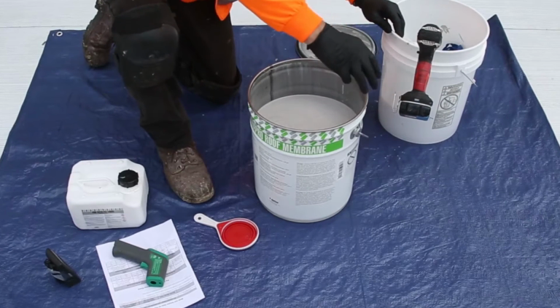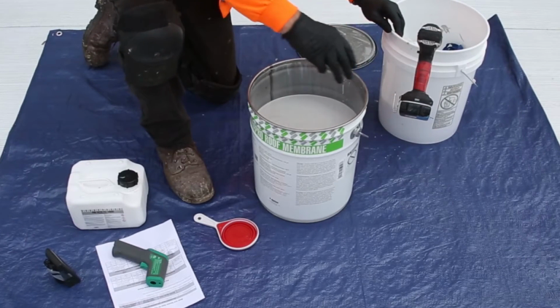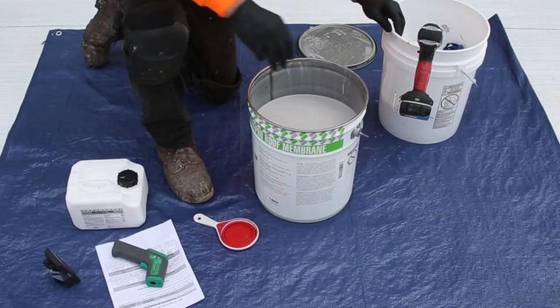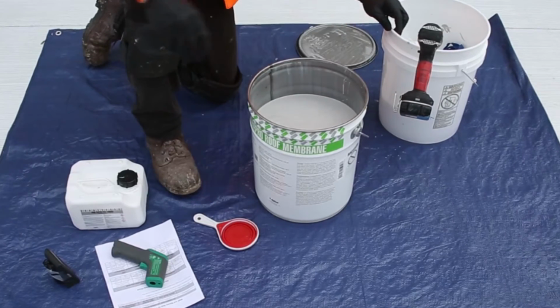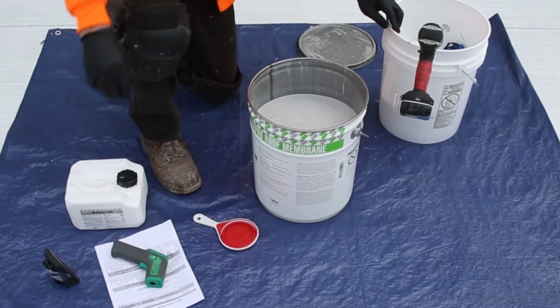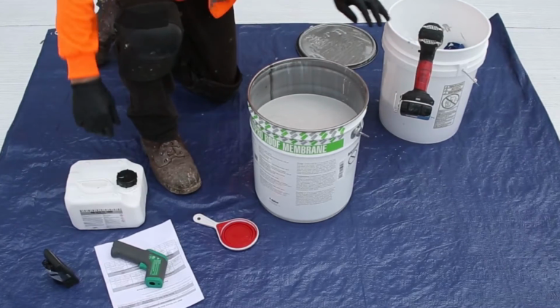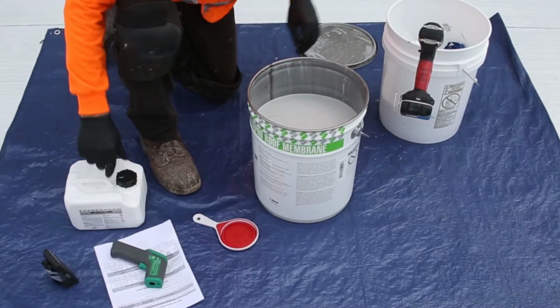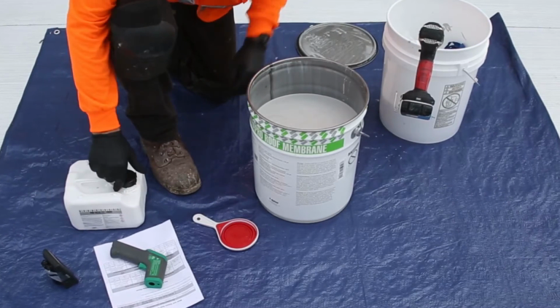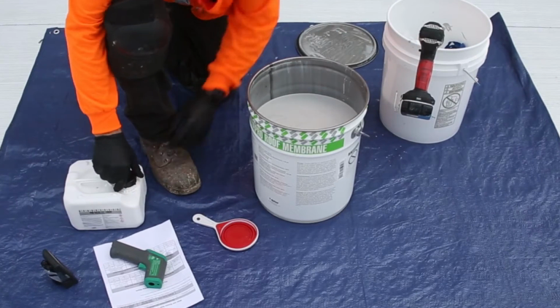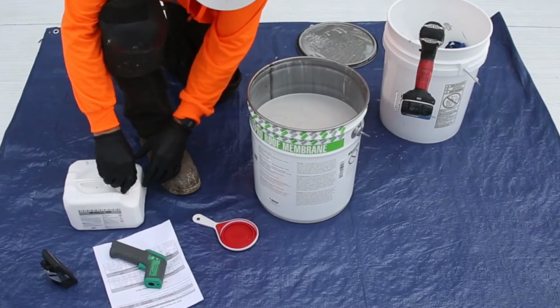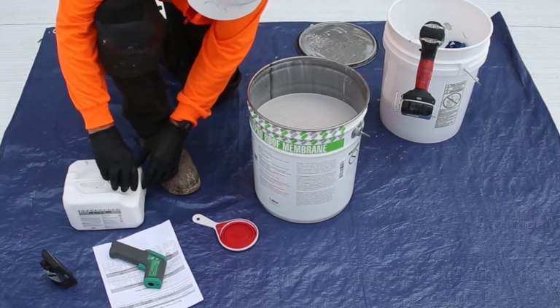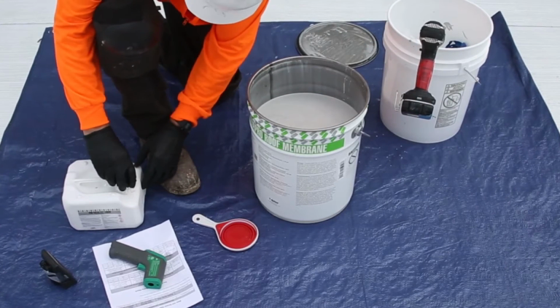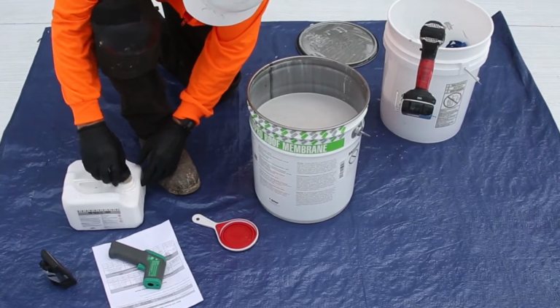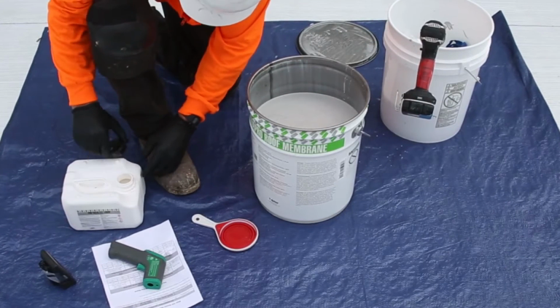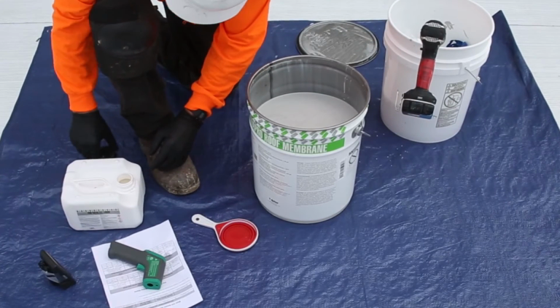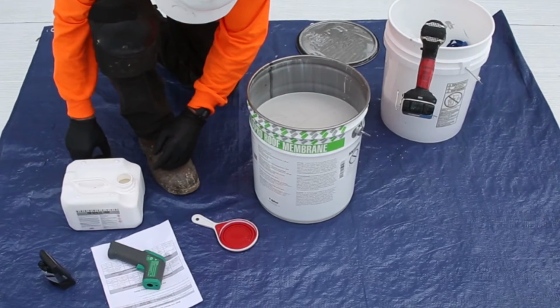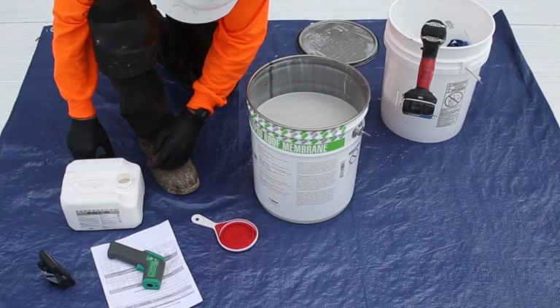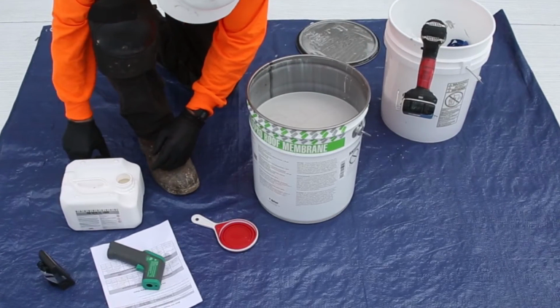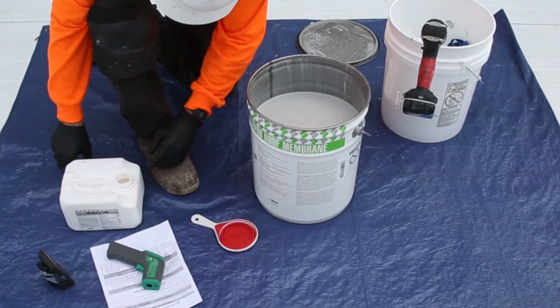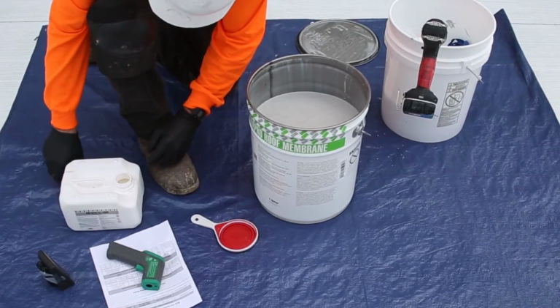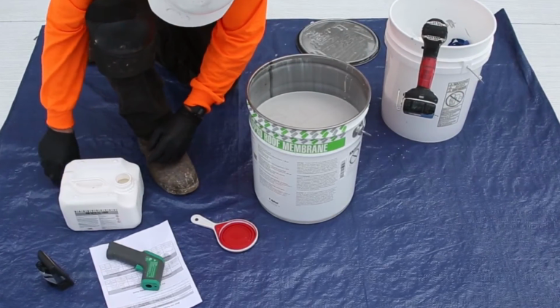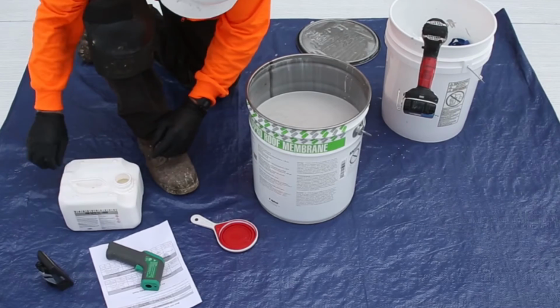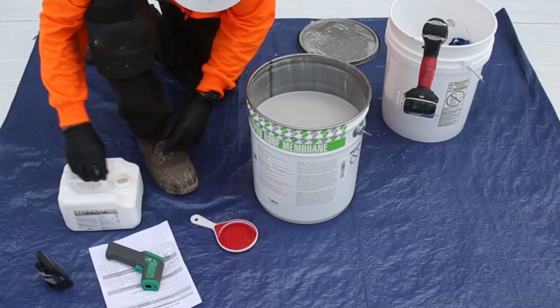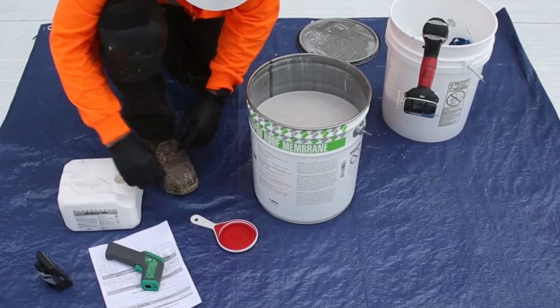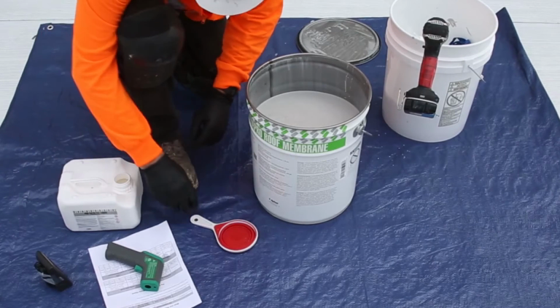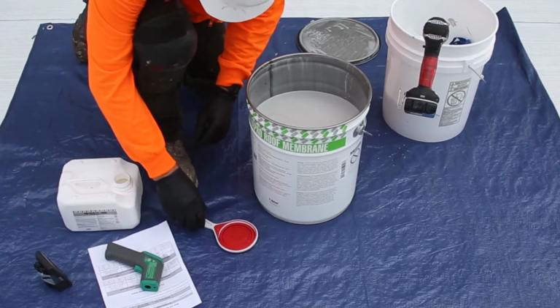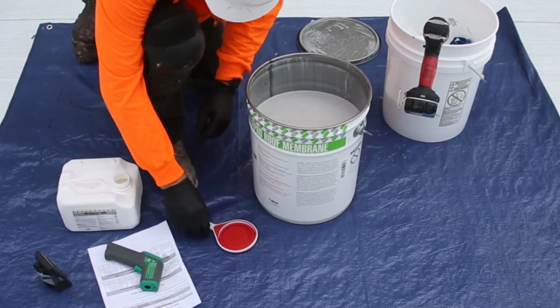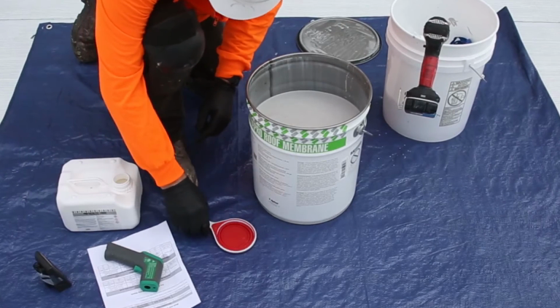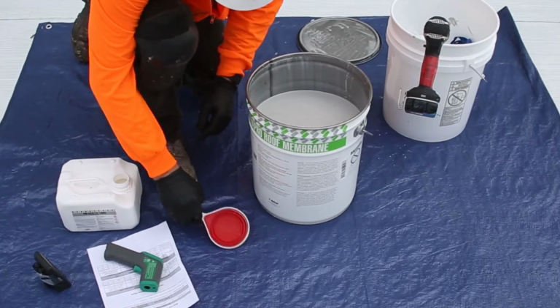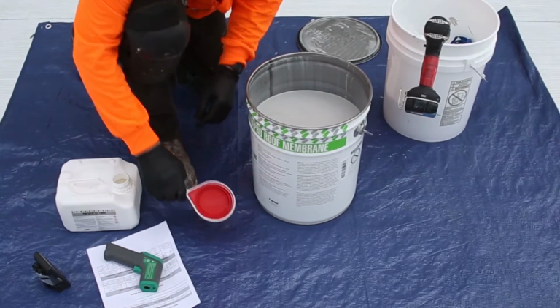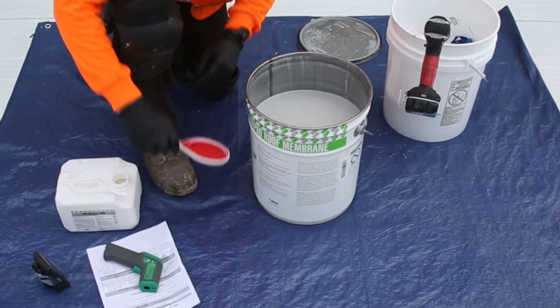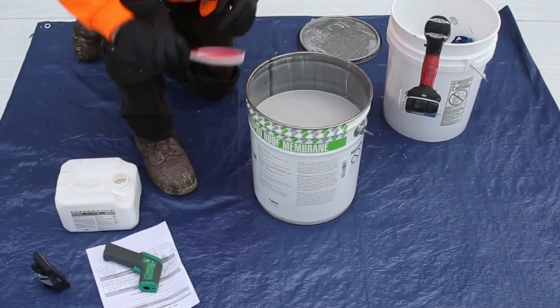At the beginning of the workday, shake the ProCatalyst liquid container to remix components that may have settled during storage.